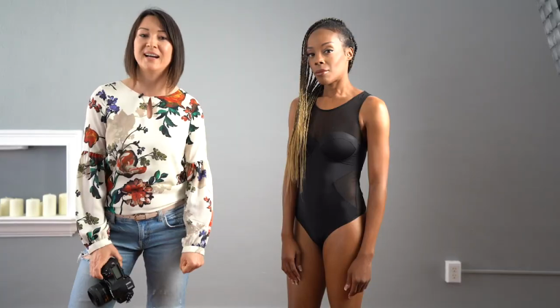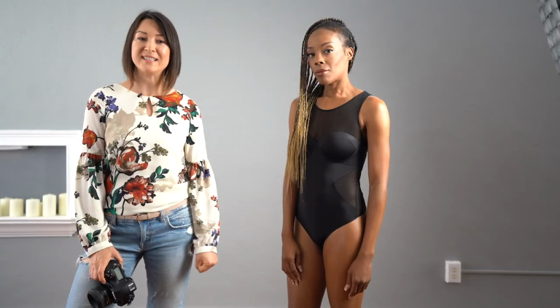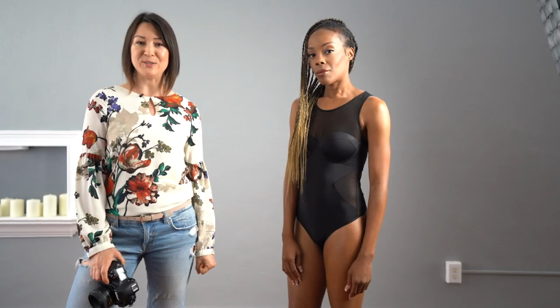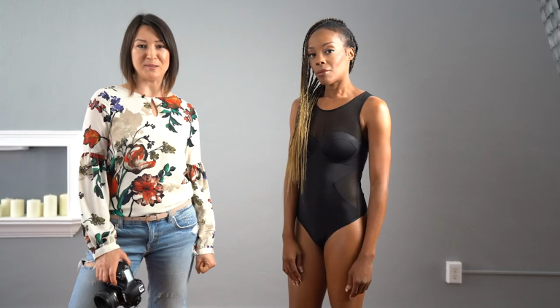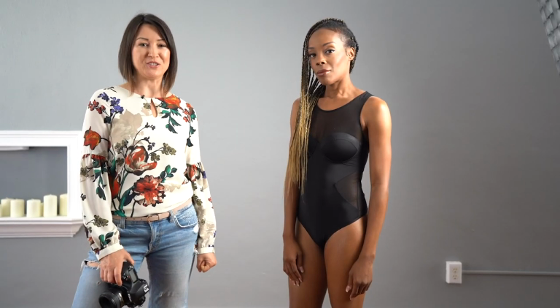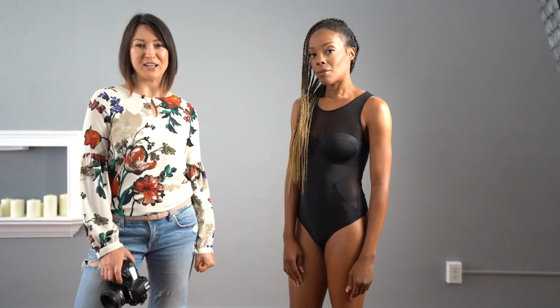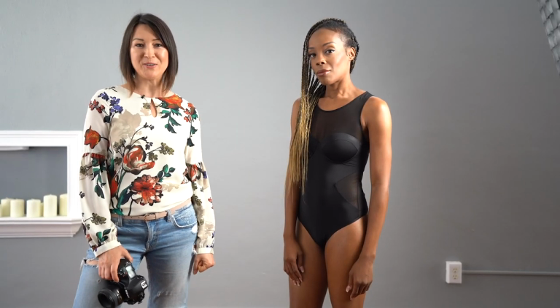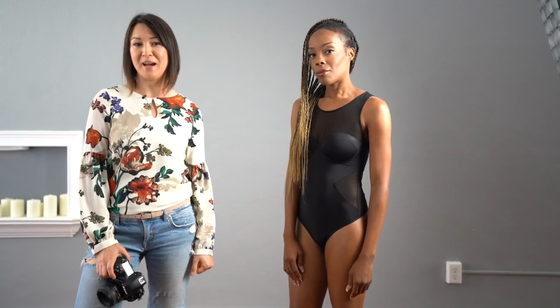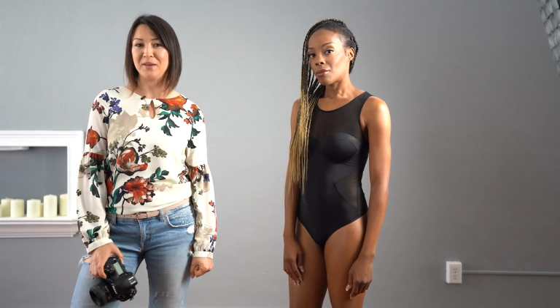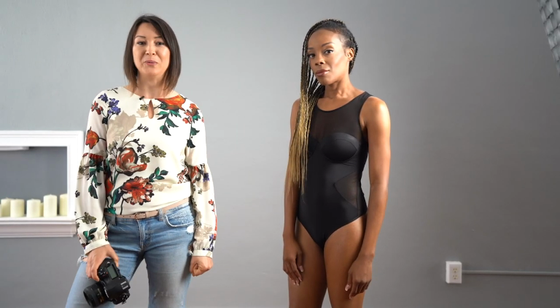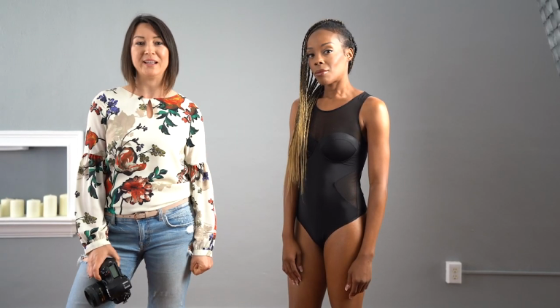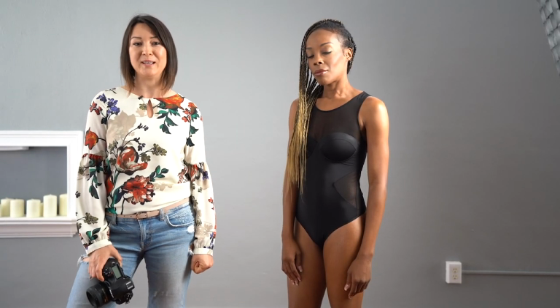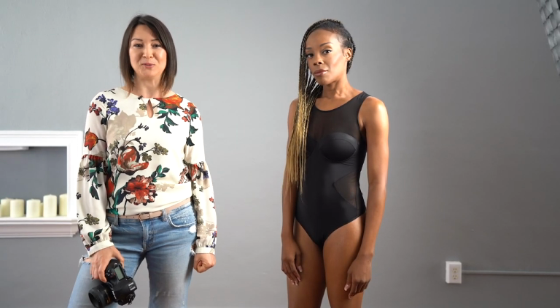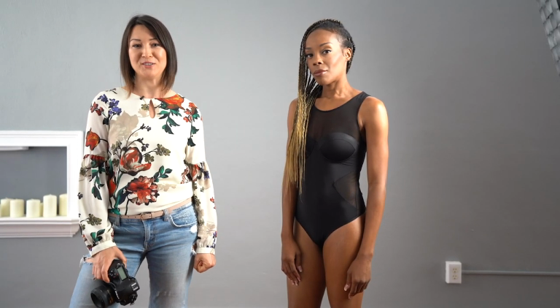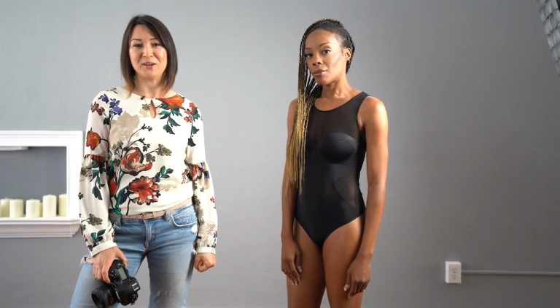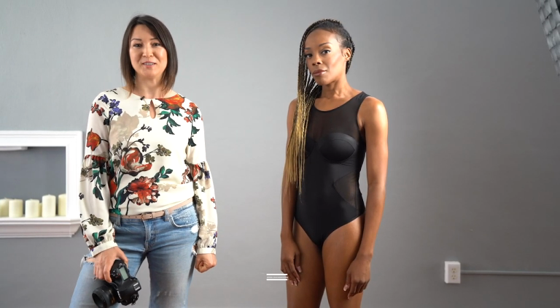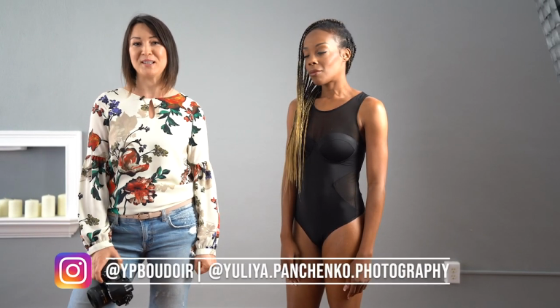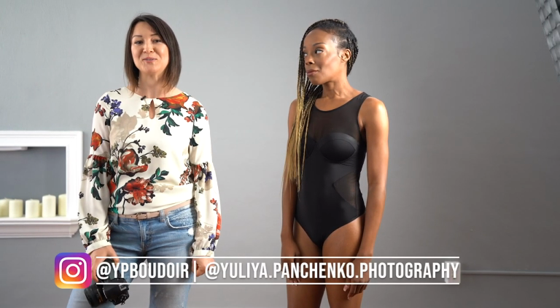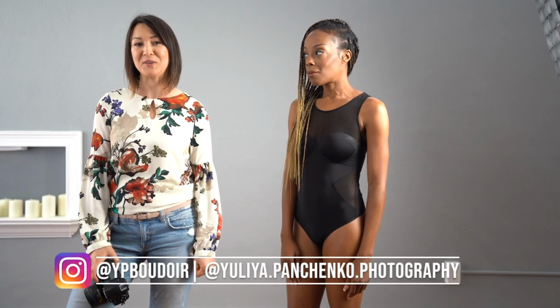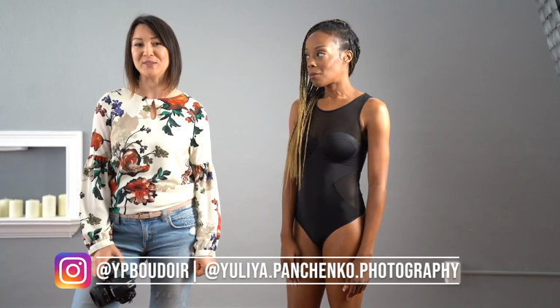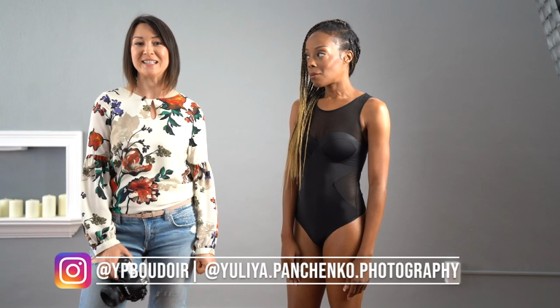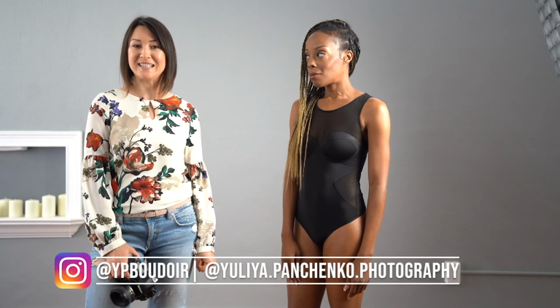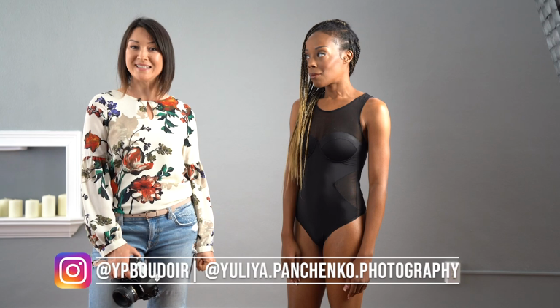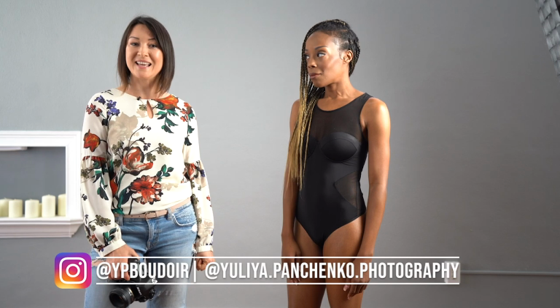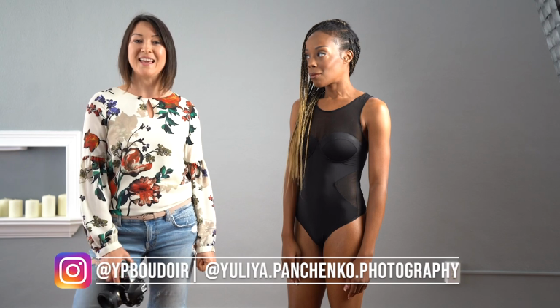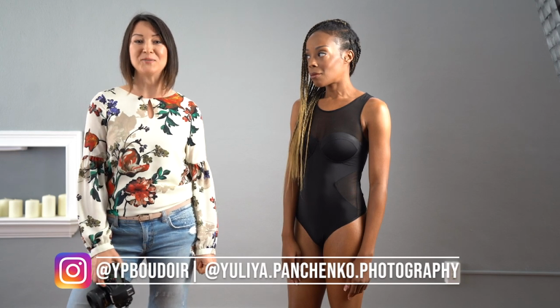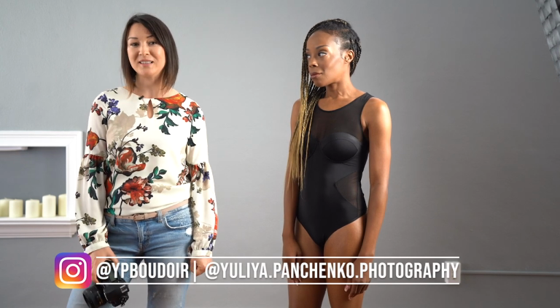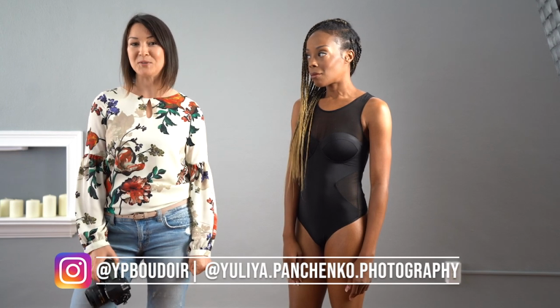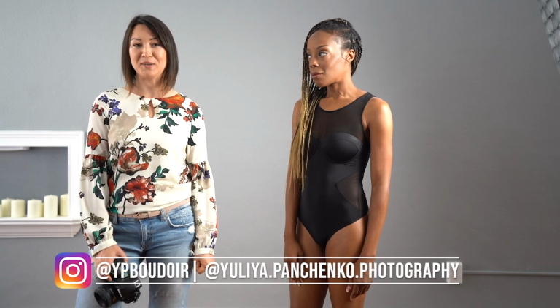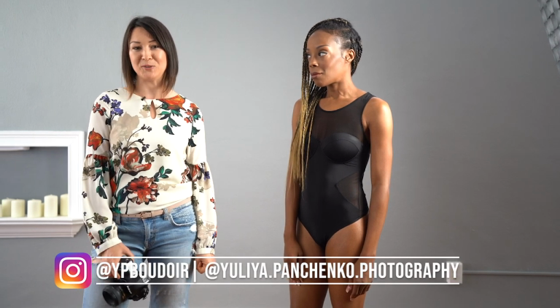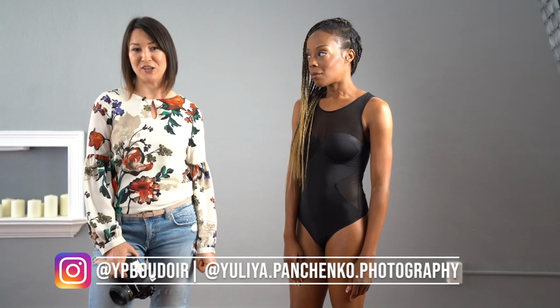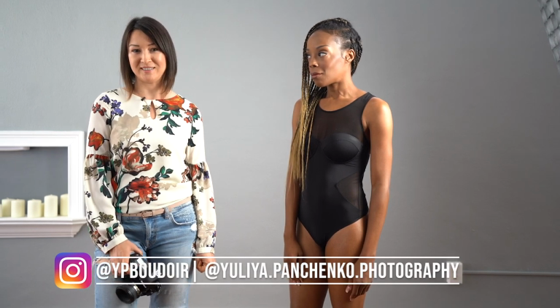Hi, this is Yulia Panchenko. I'm a wedding and boudoir photographer based in Florida, United States, and welcome to my YouTube channel.